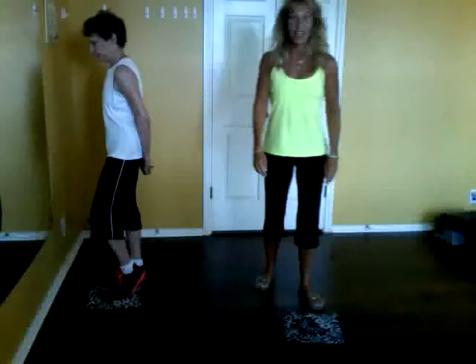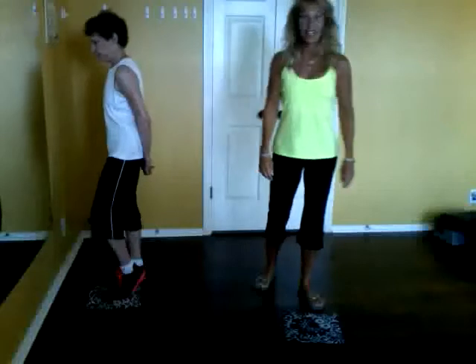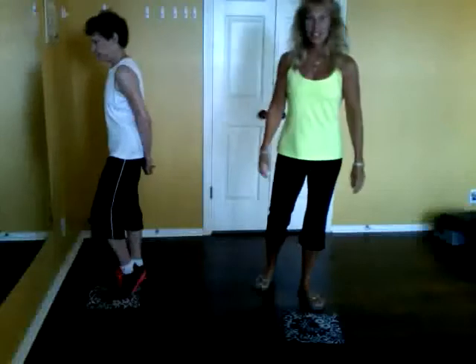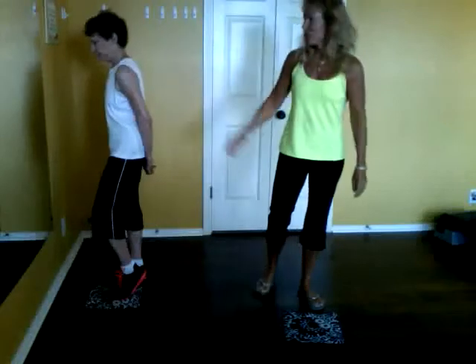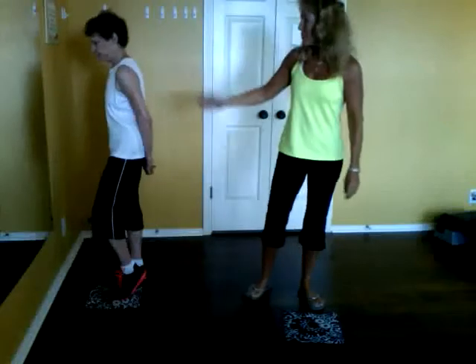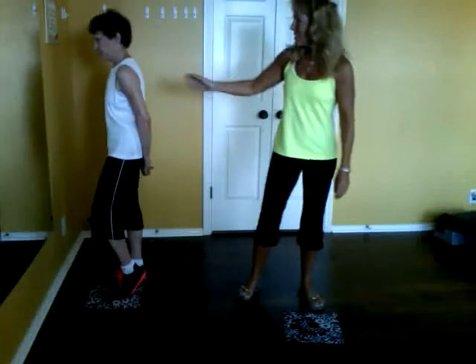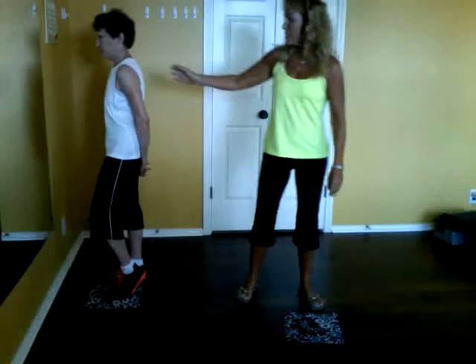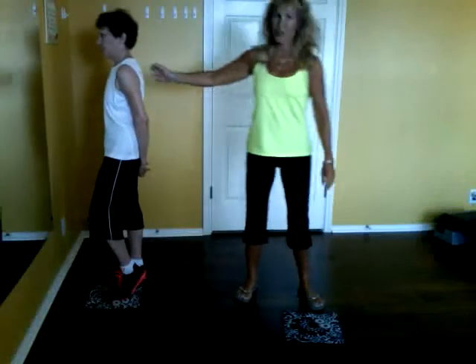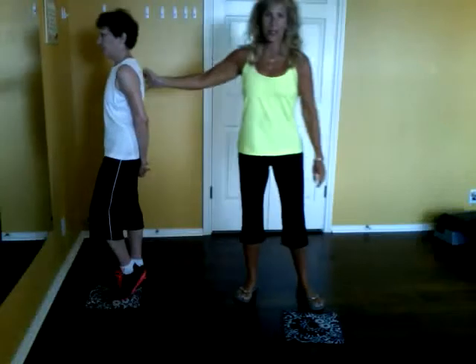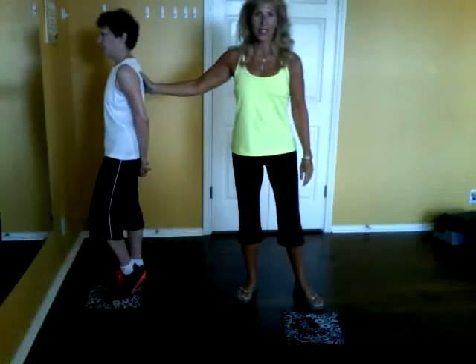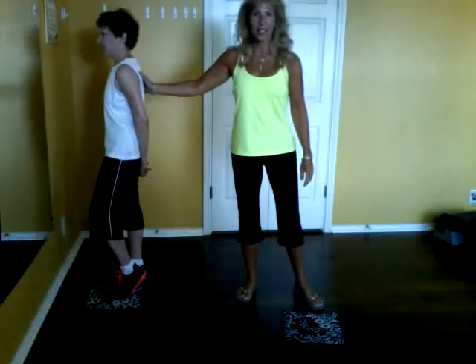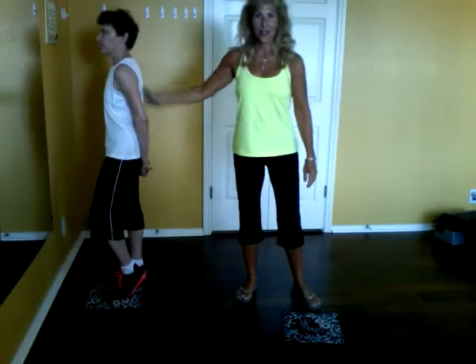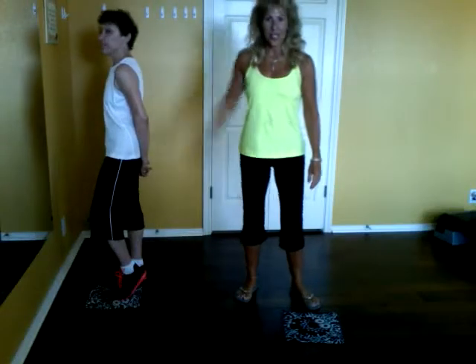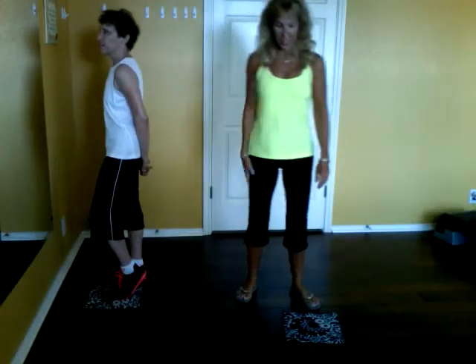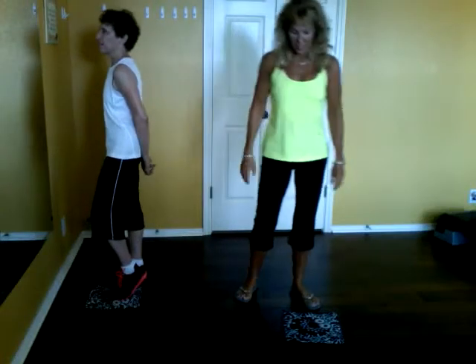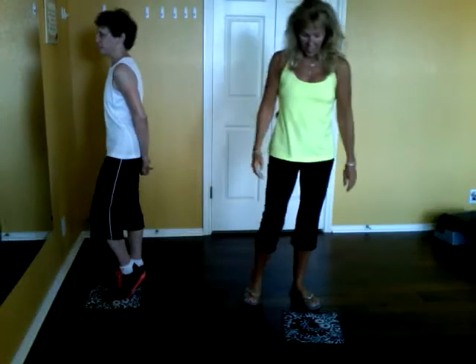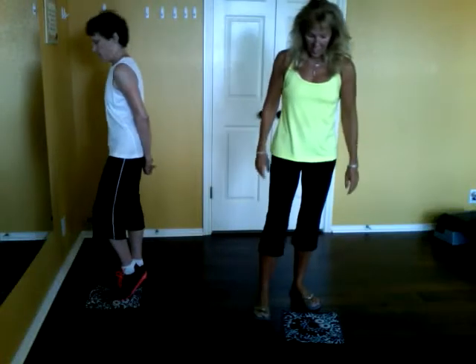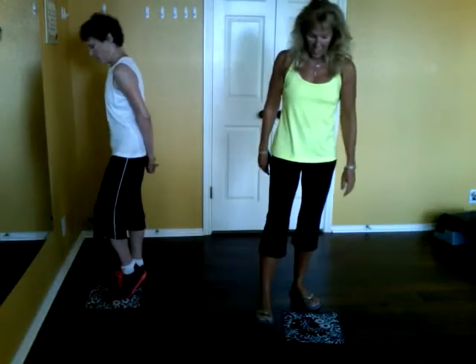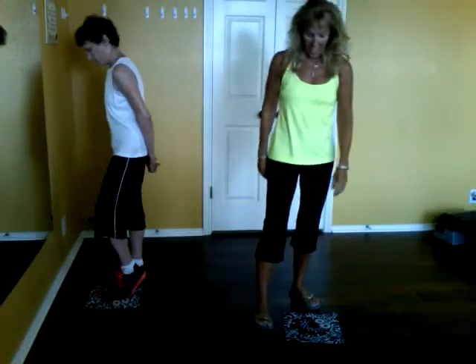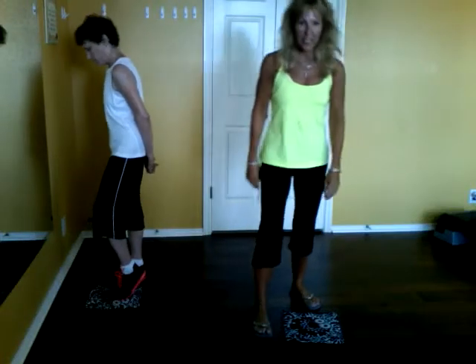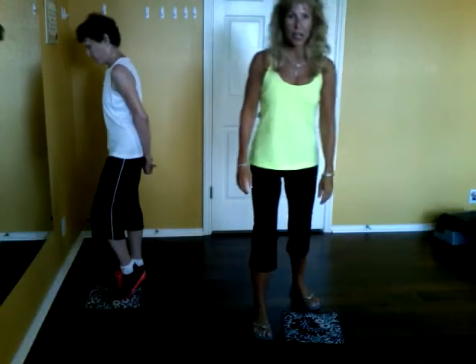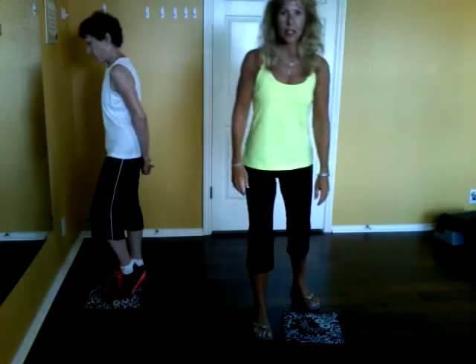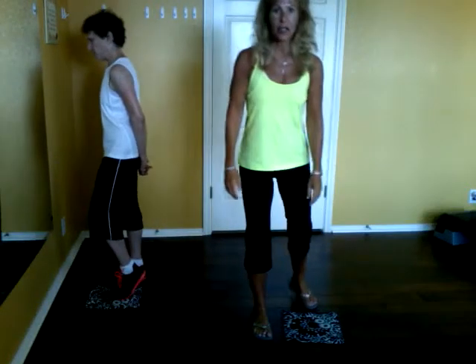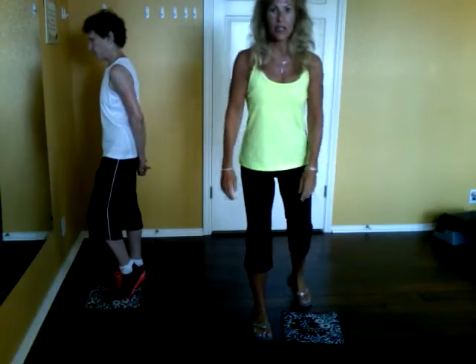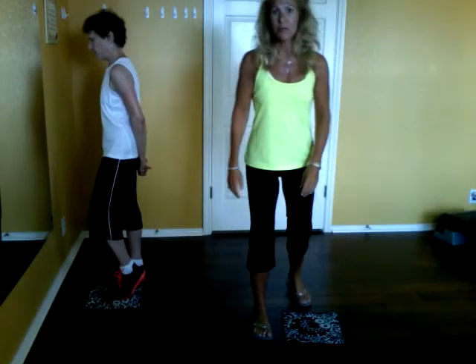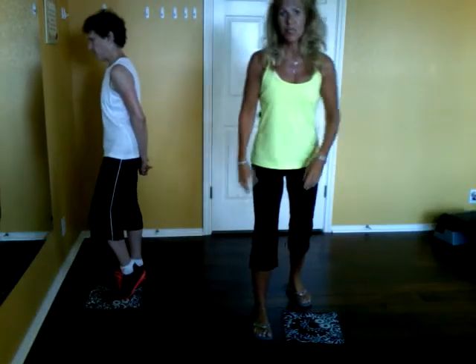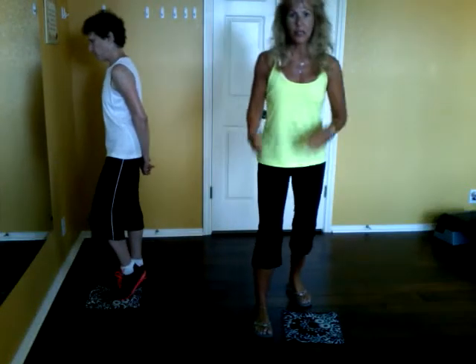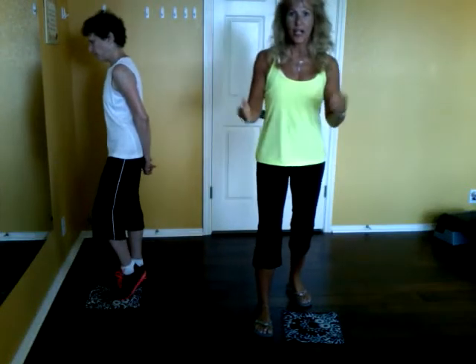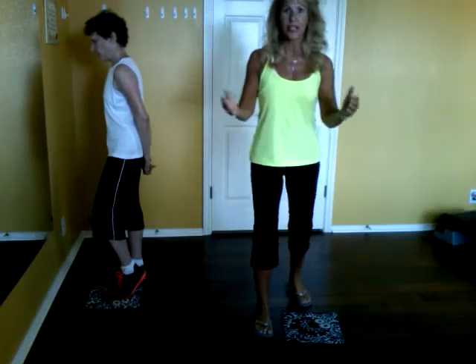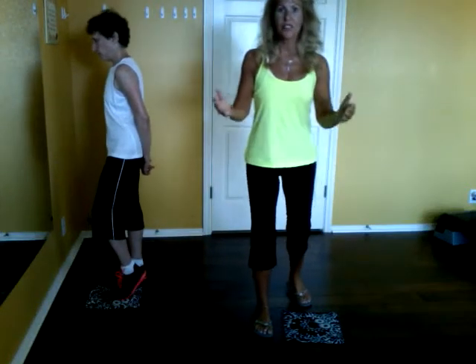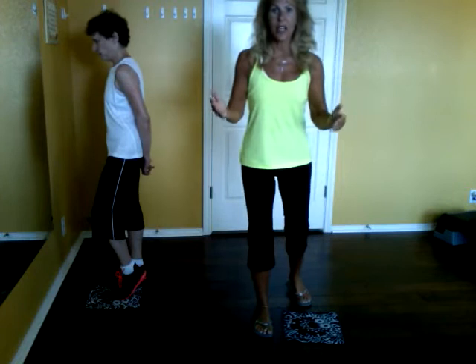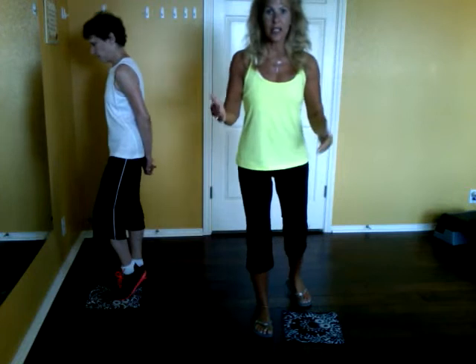Hi, Nina joins me today for some leg exercises. It's on a towel — I call them just a variety of slides.